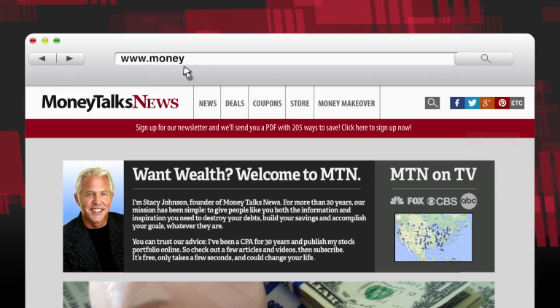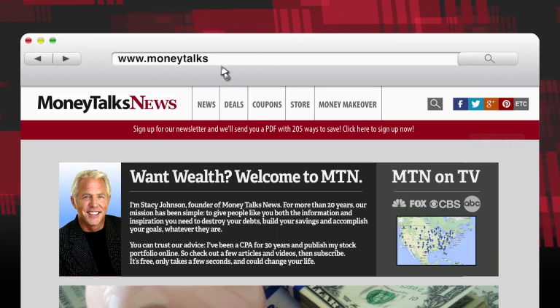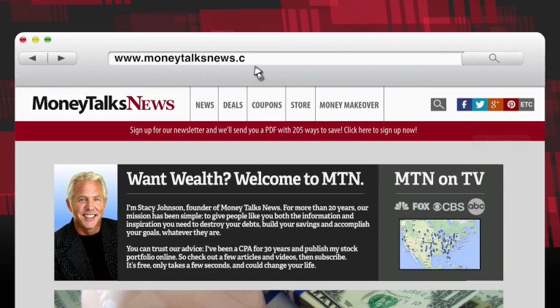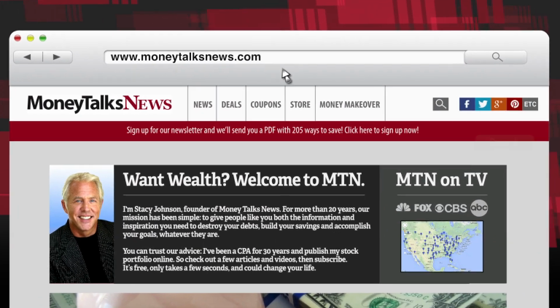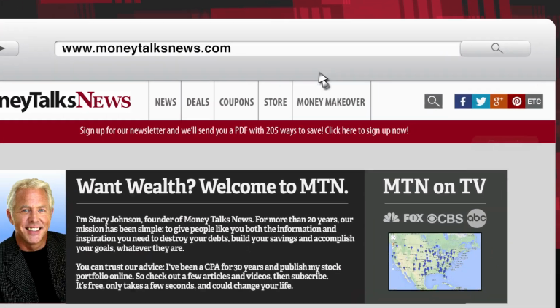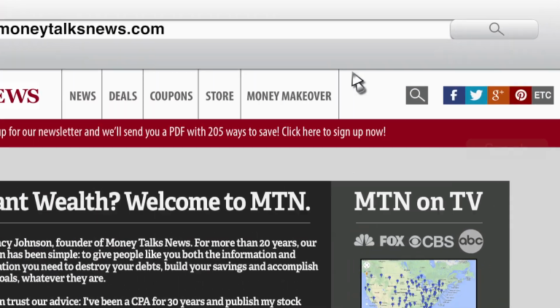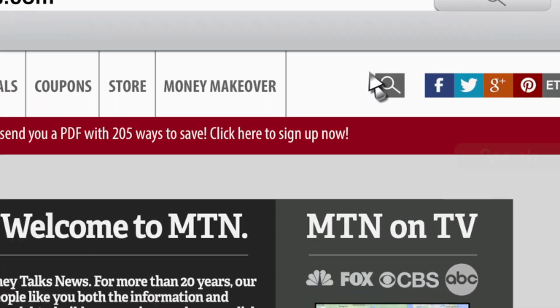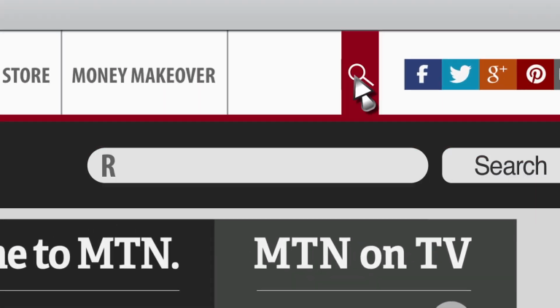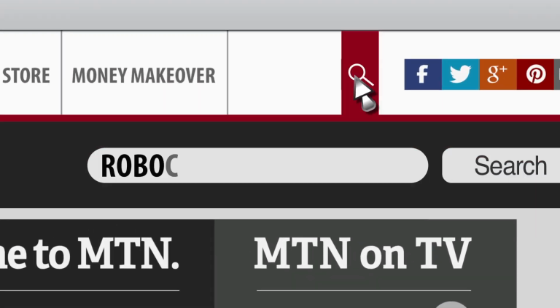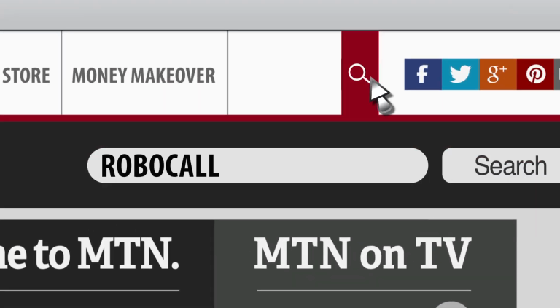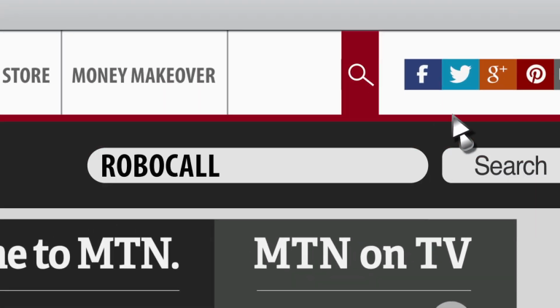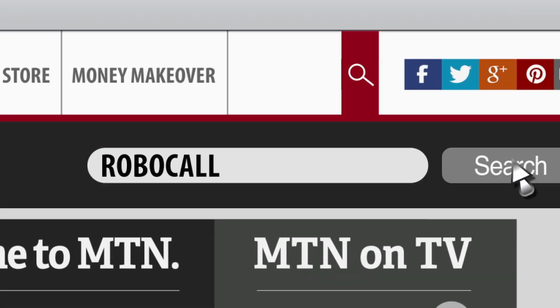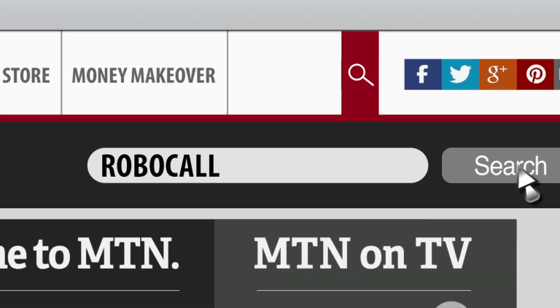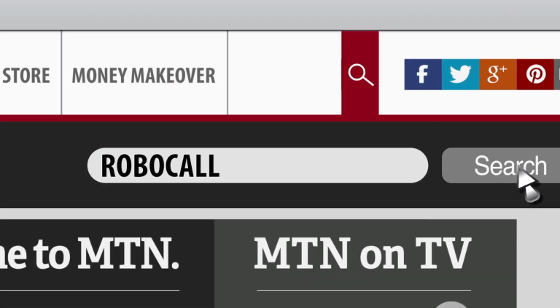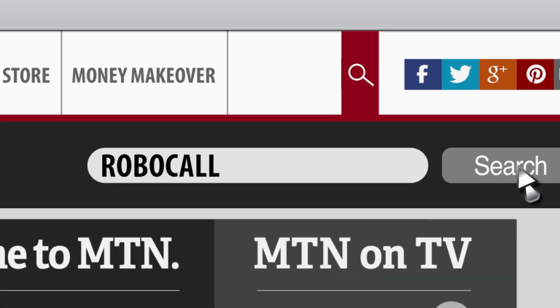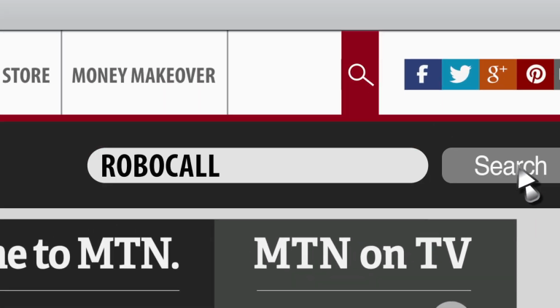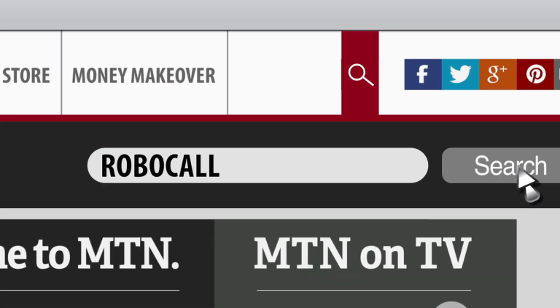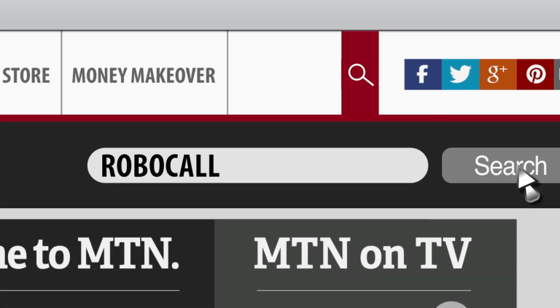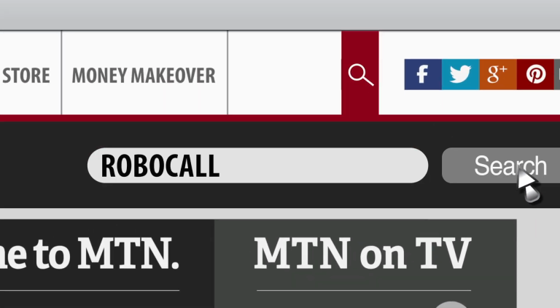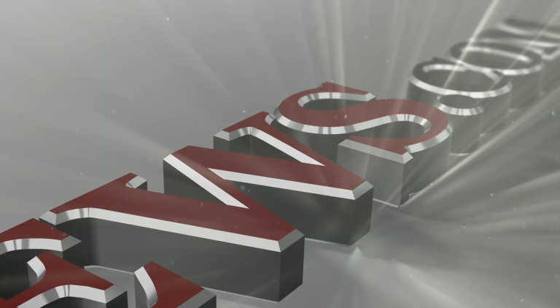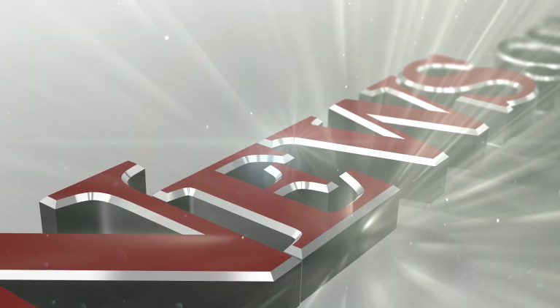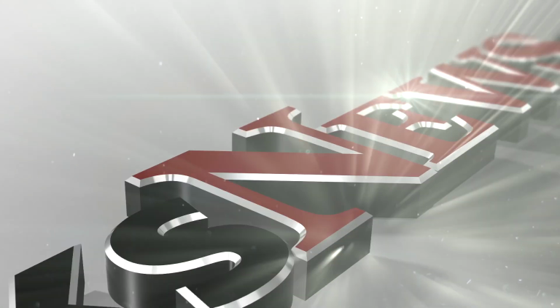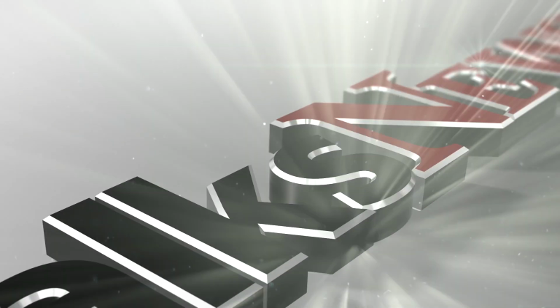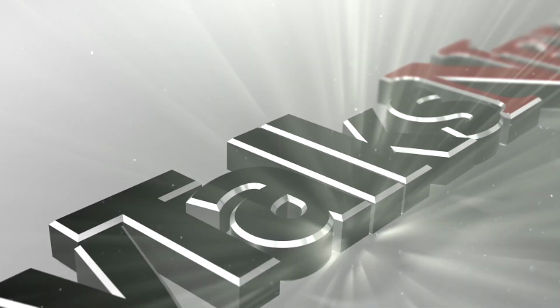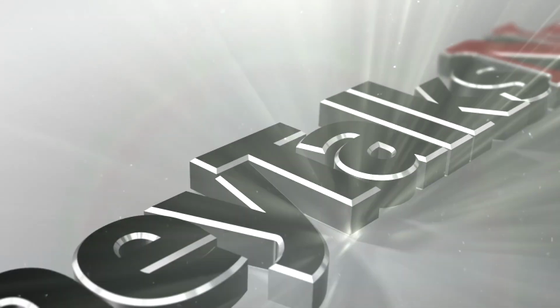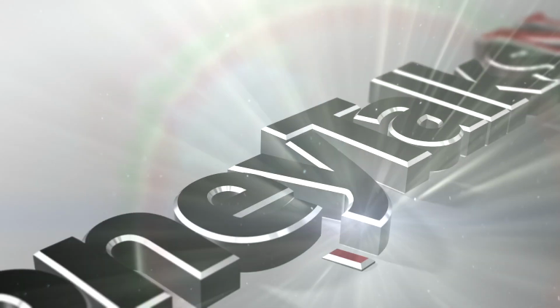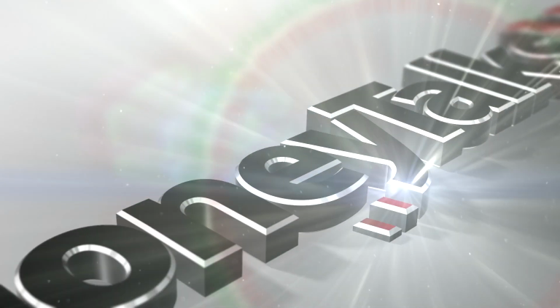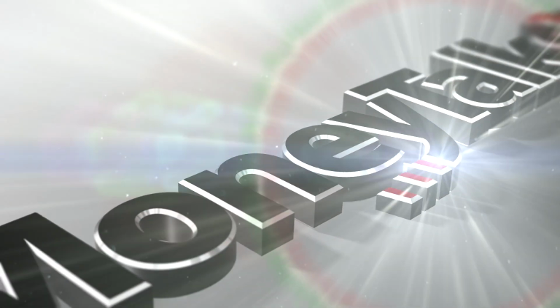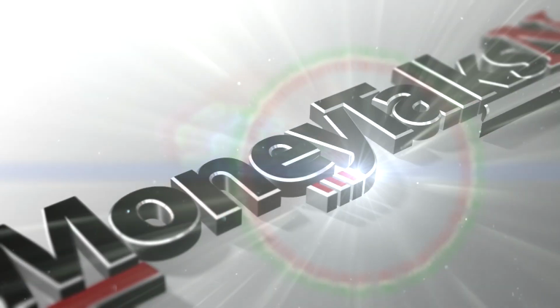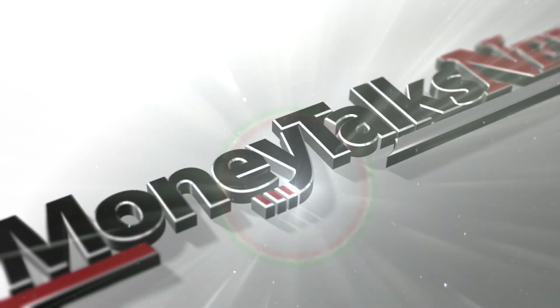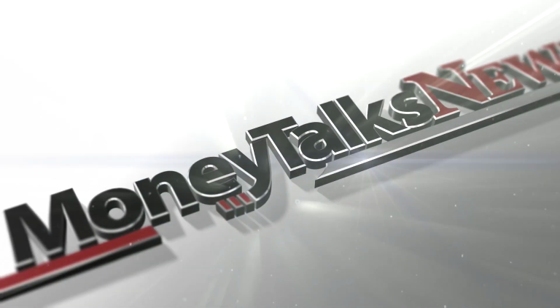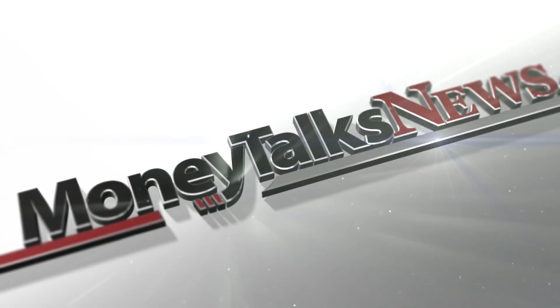Just do a search for robocalls. For MoneyTalksNews, I'm Stacey Johnson.